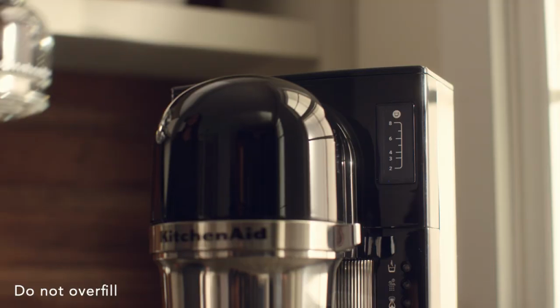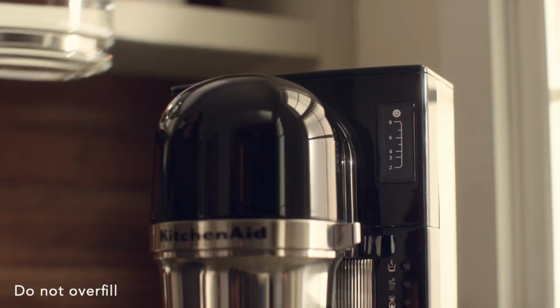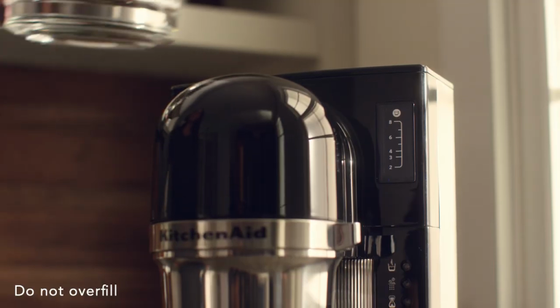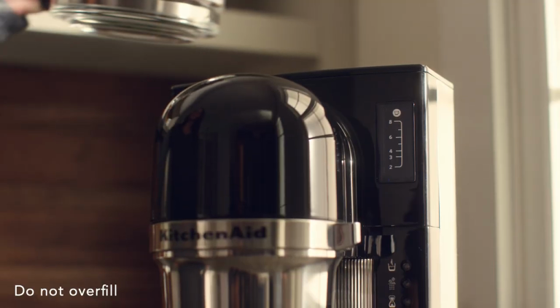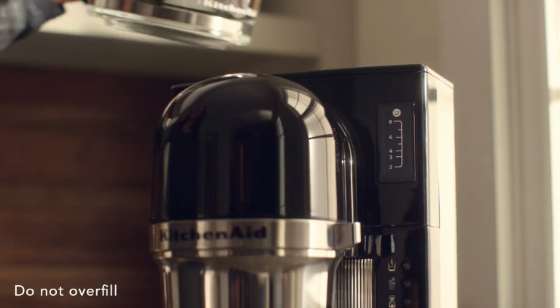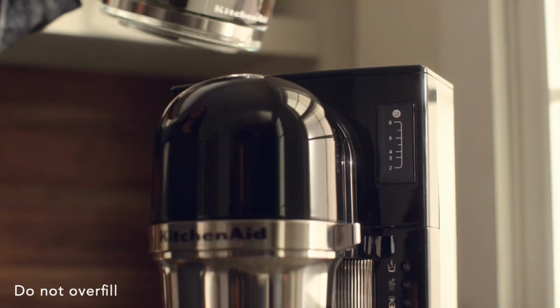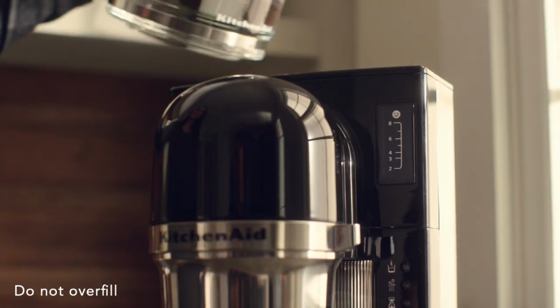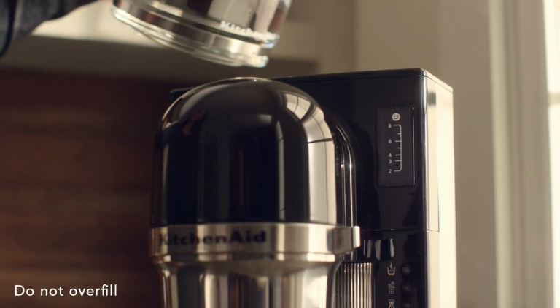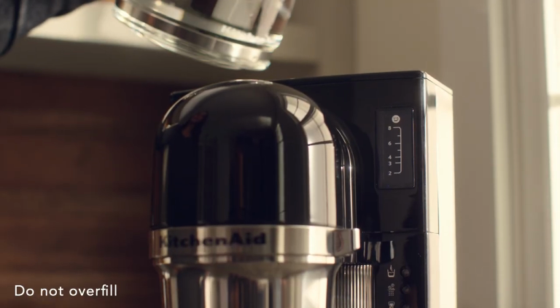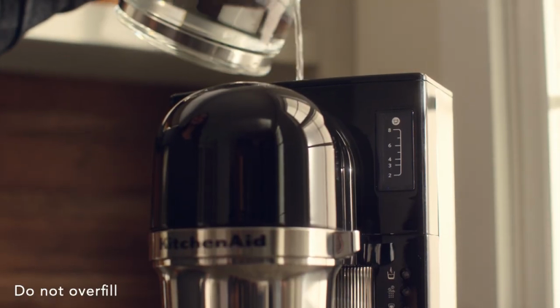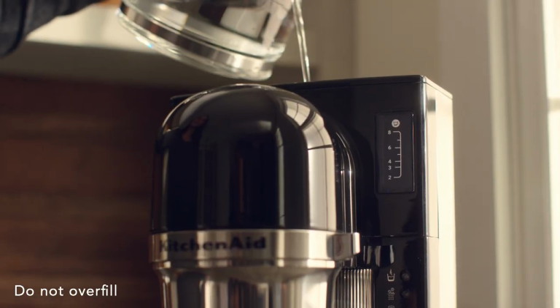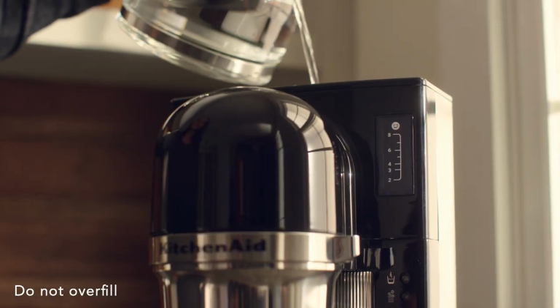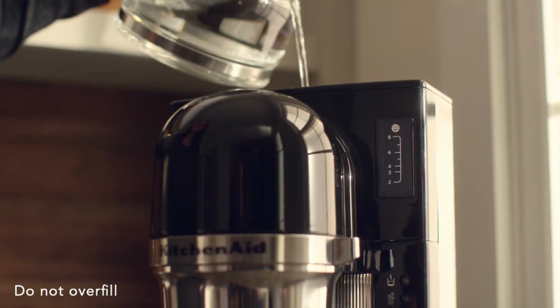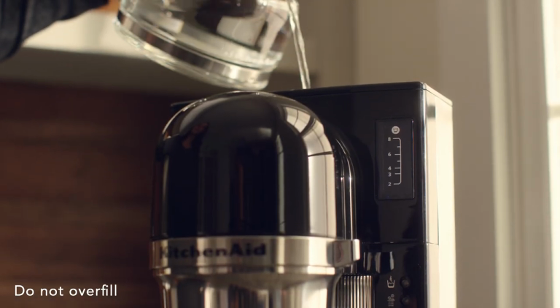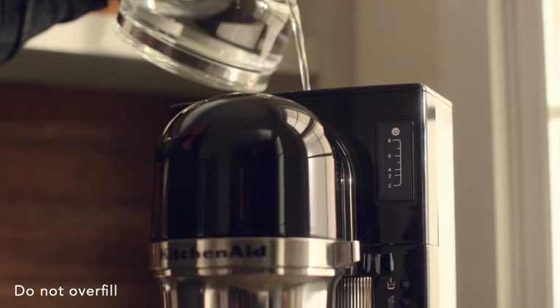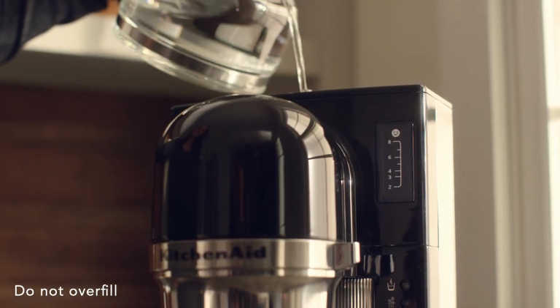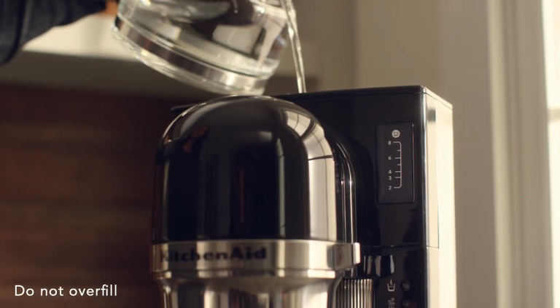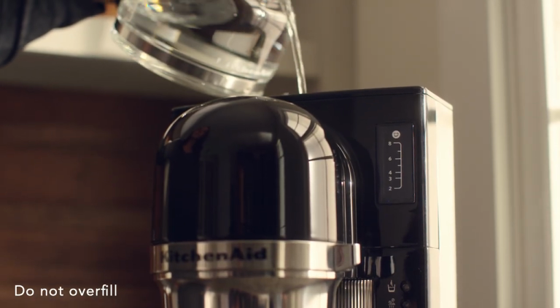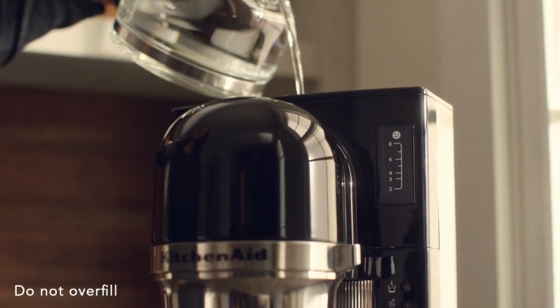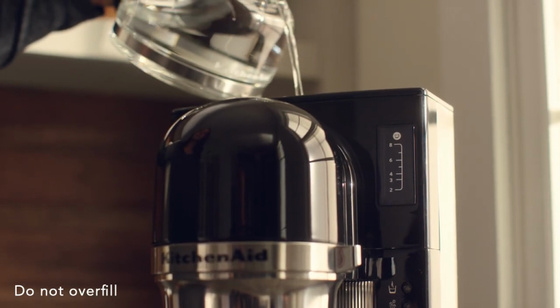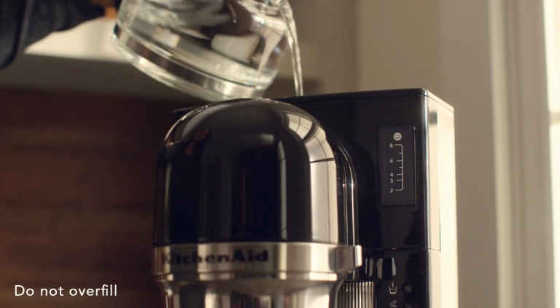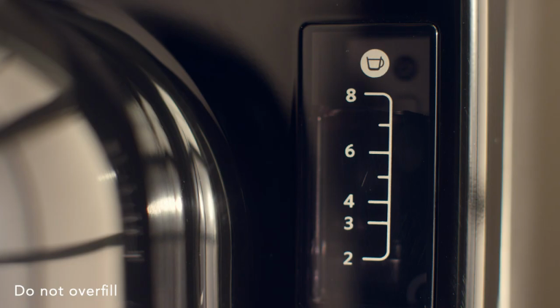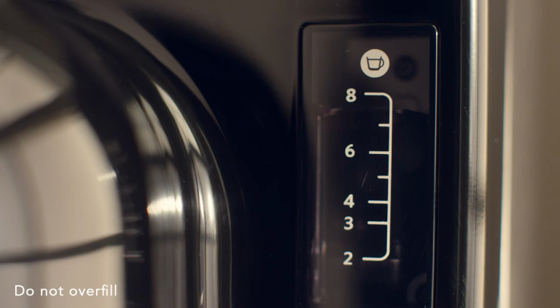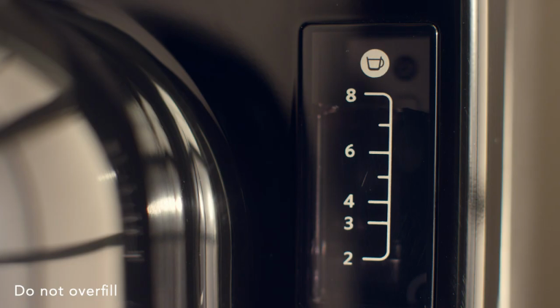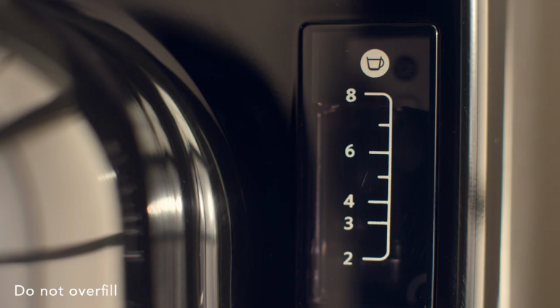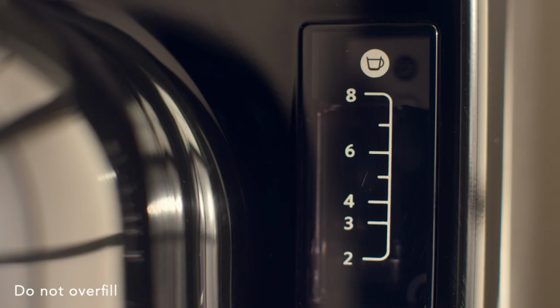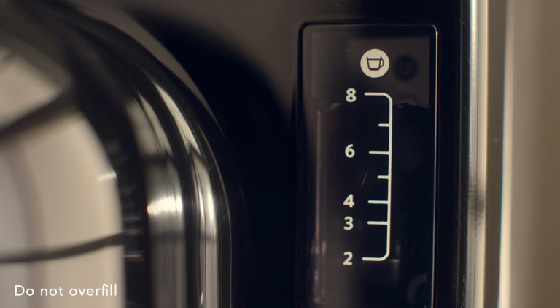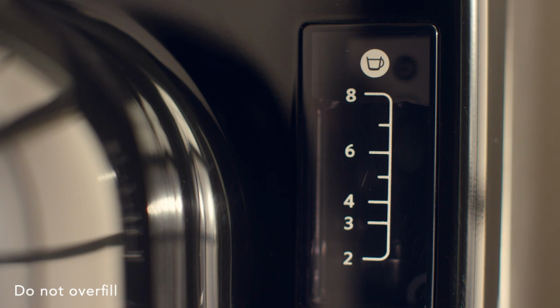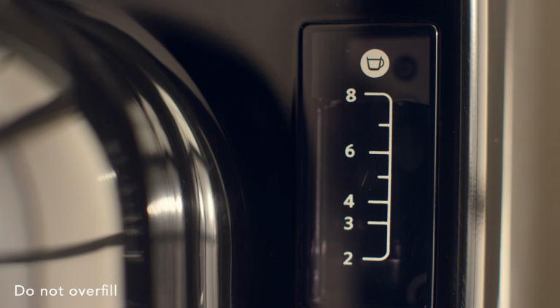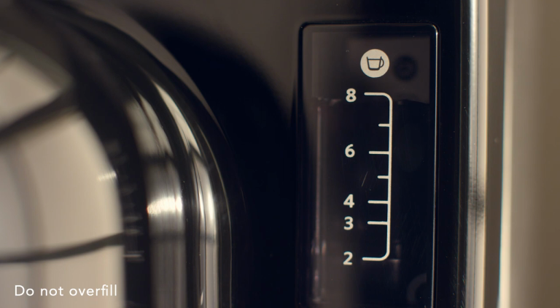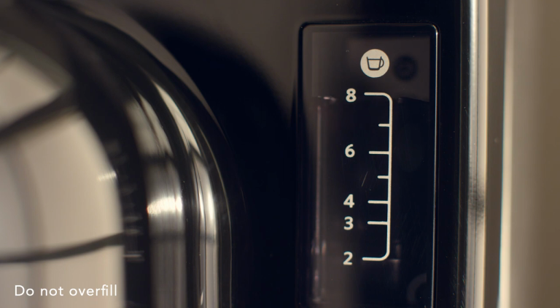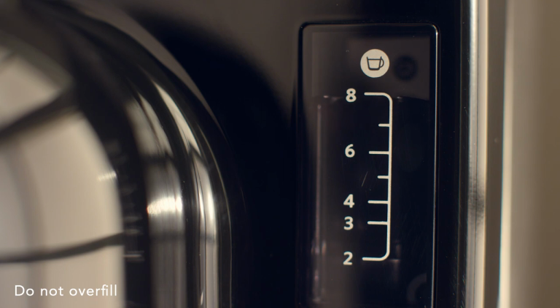Open the water tank lid and add fresh, filtered water, filling to your desired number of cups.